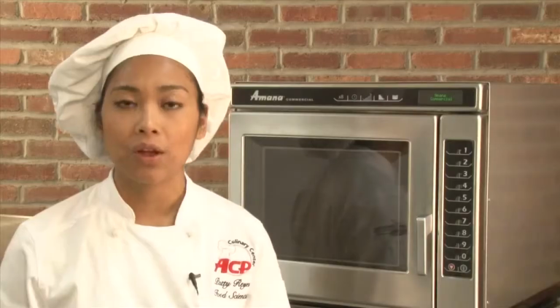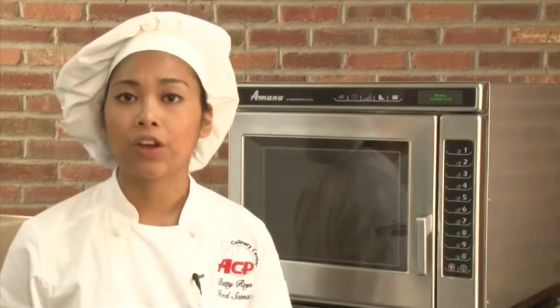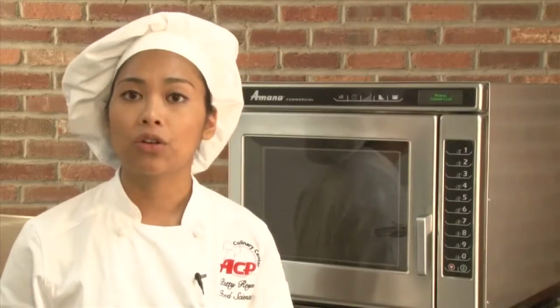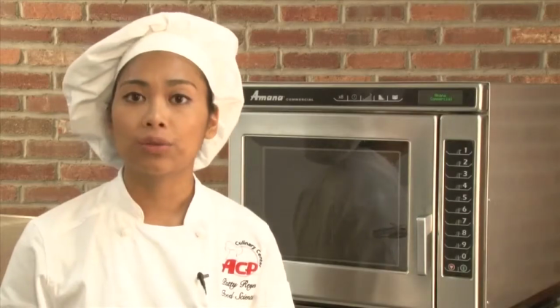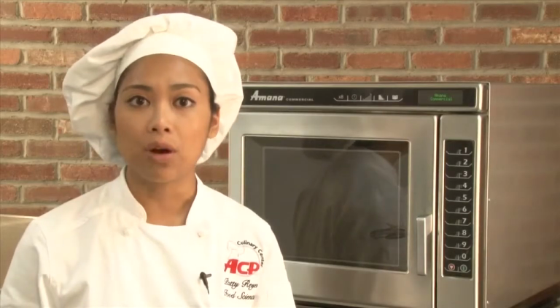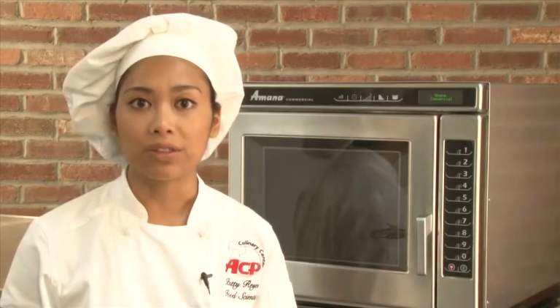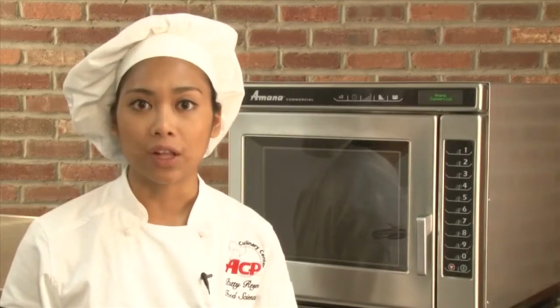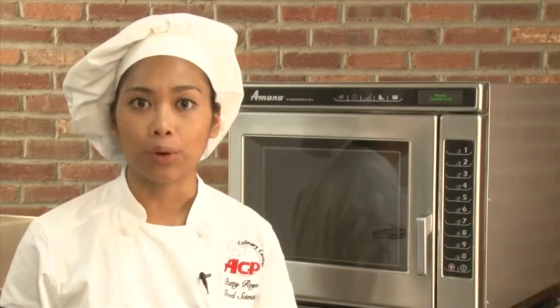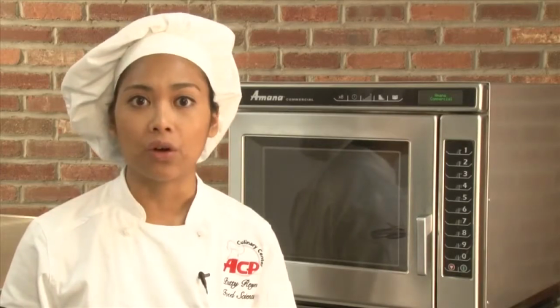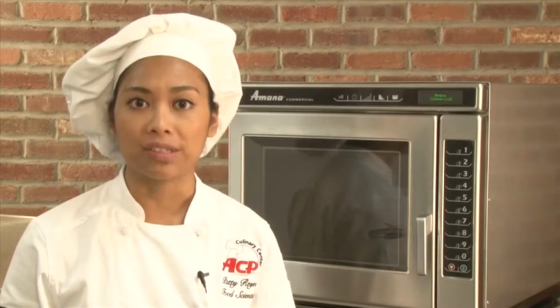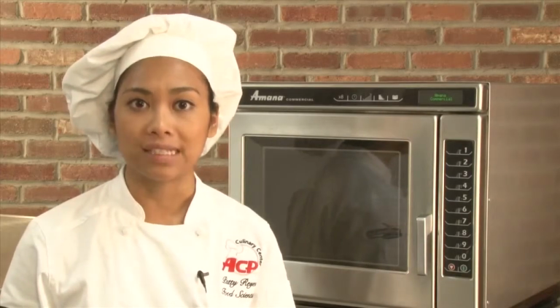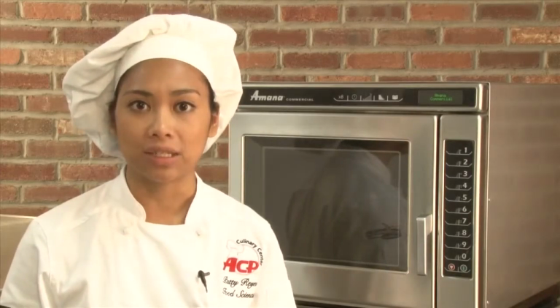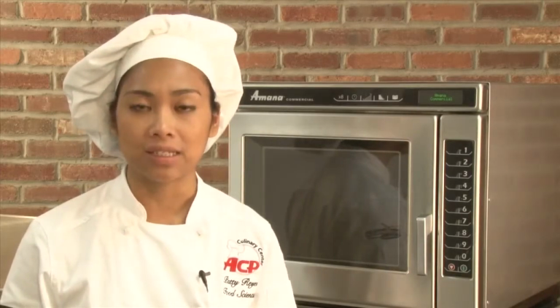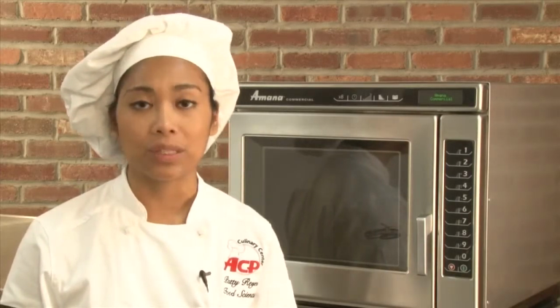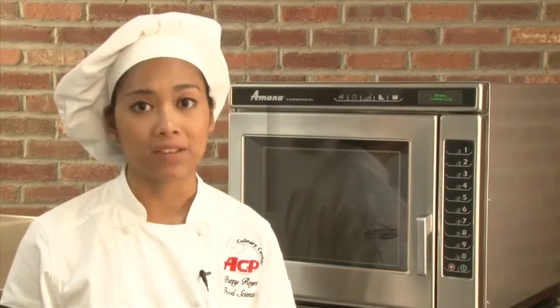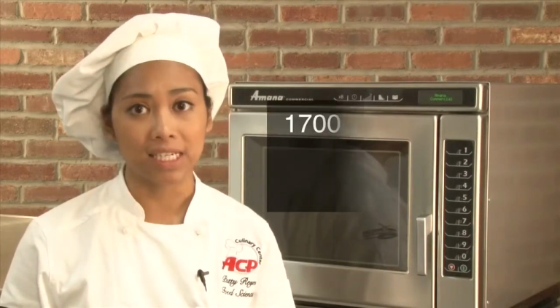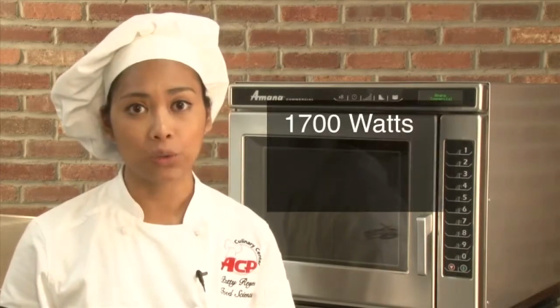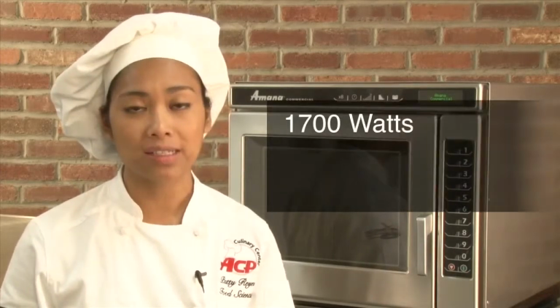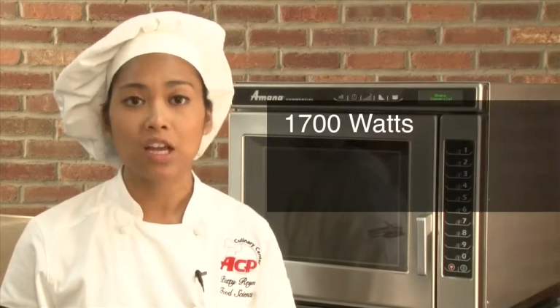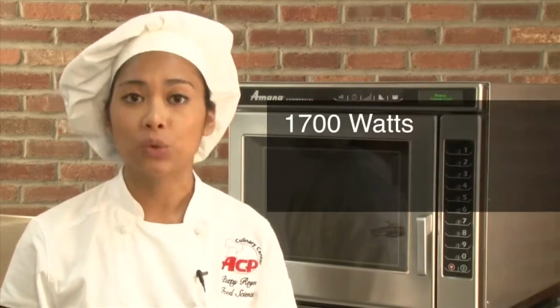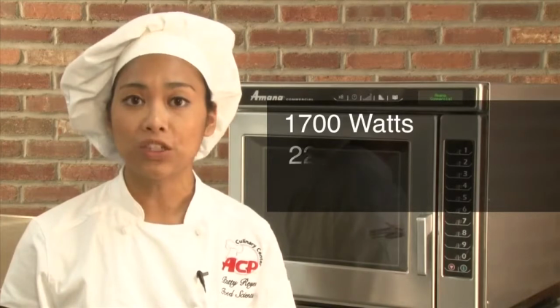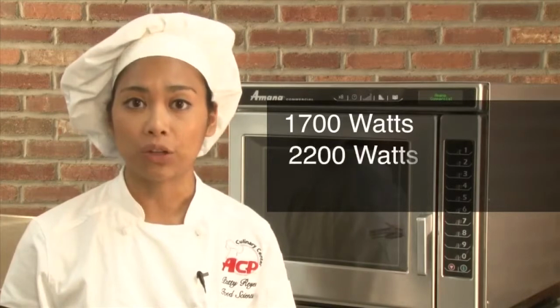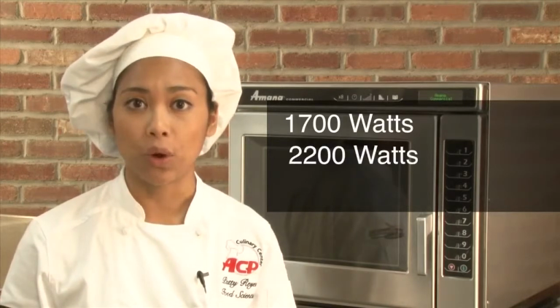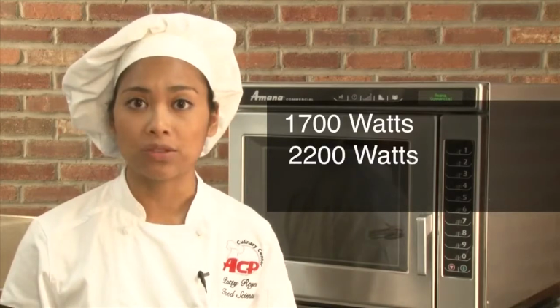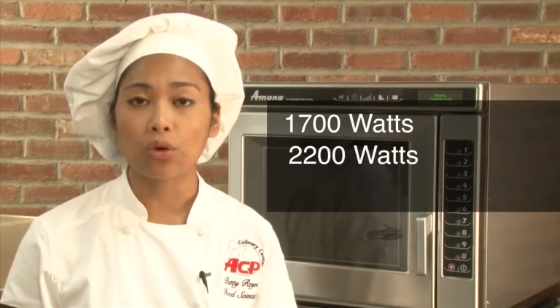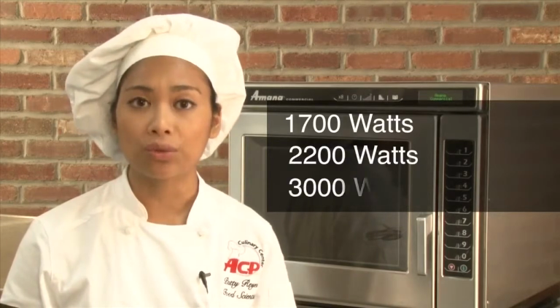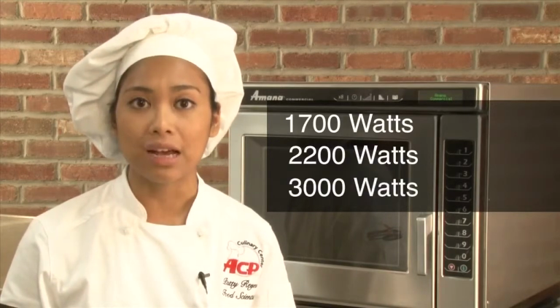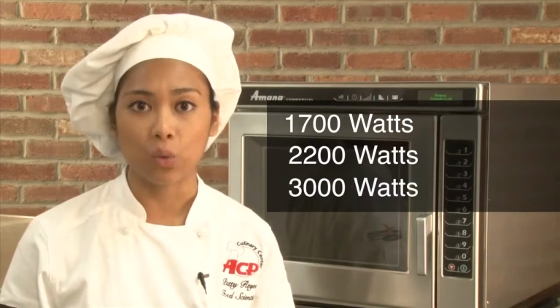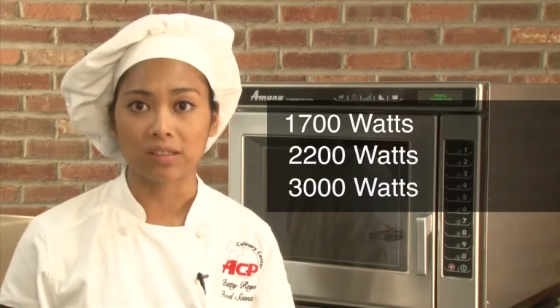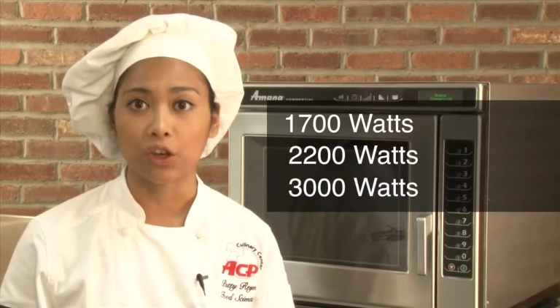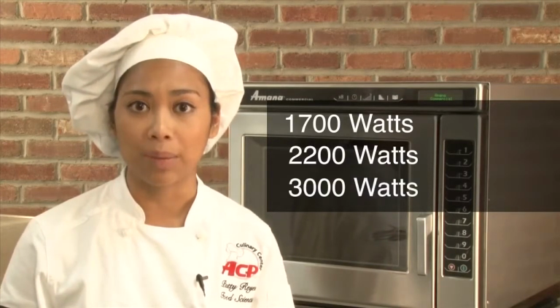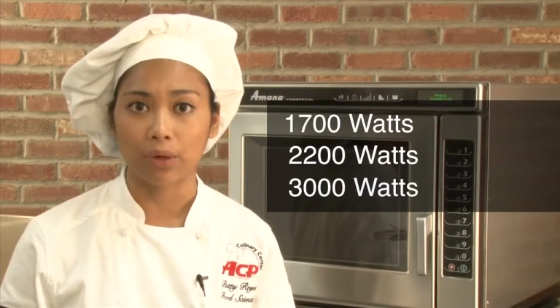There are three models available in the RC series, with 1700 watts, 2200 watts, or 3000 watts of cooking power.